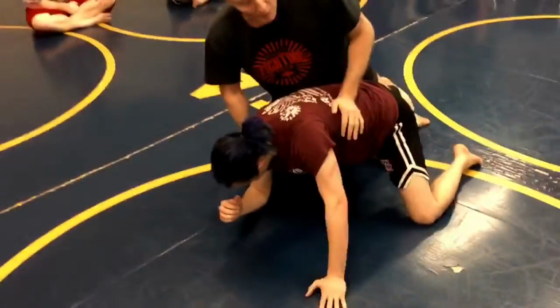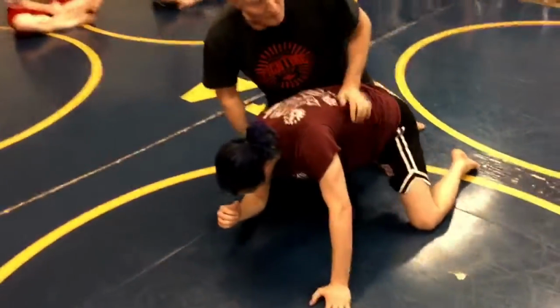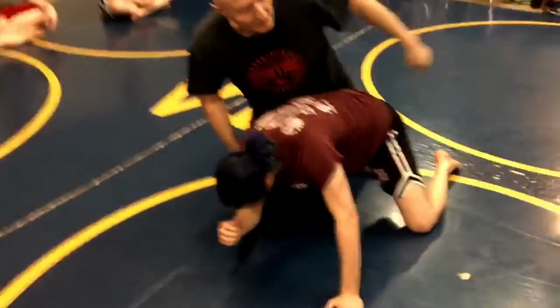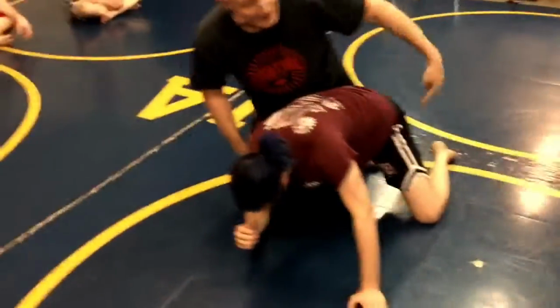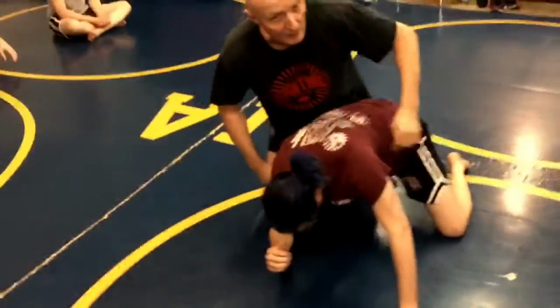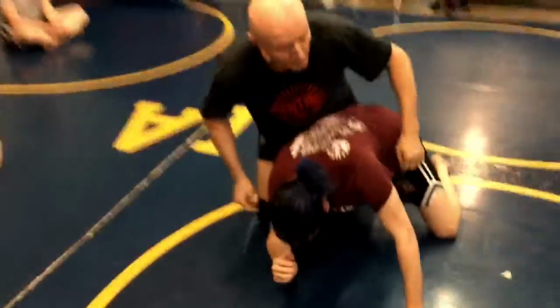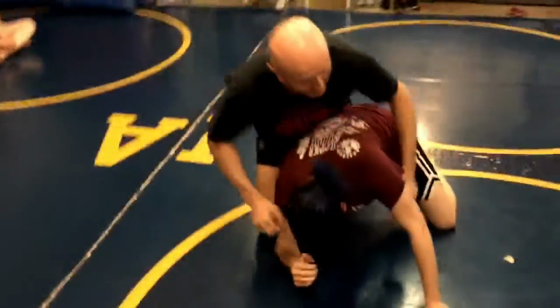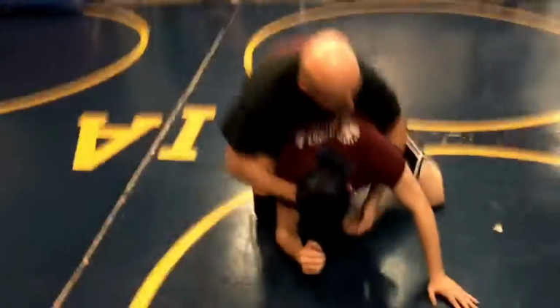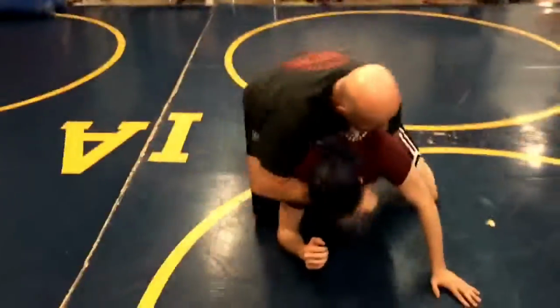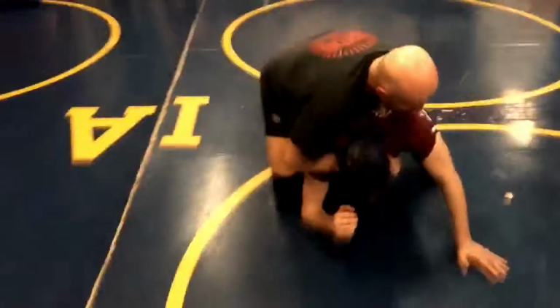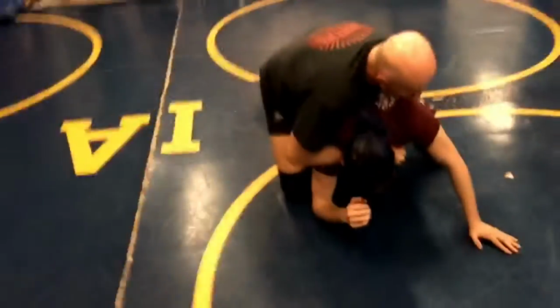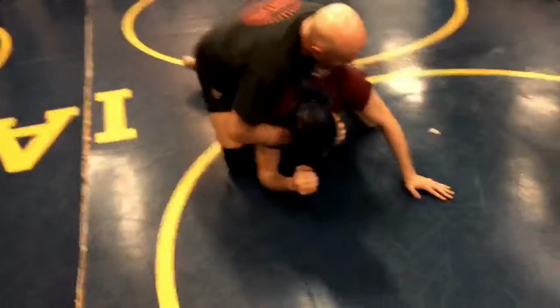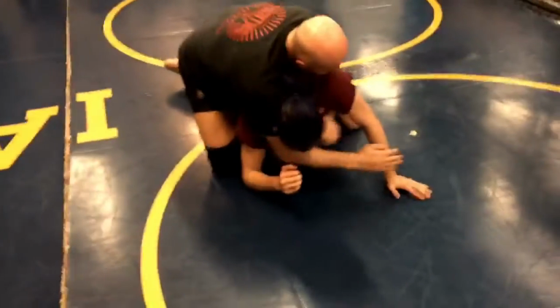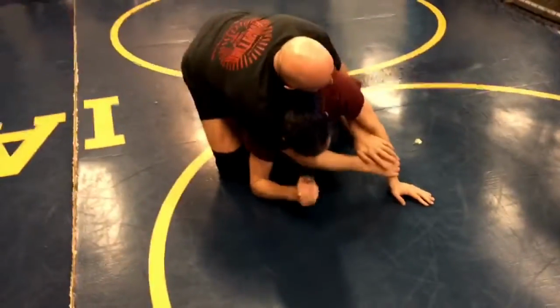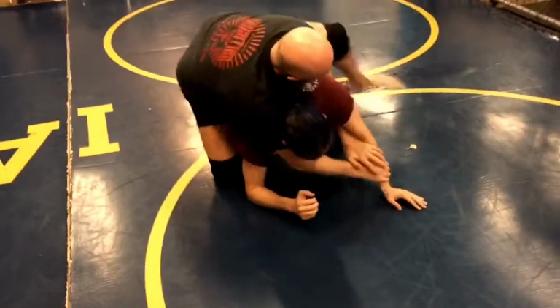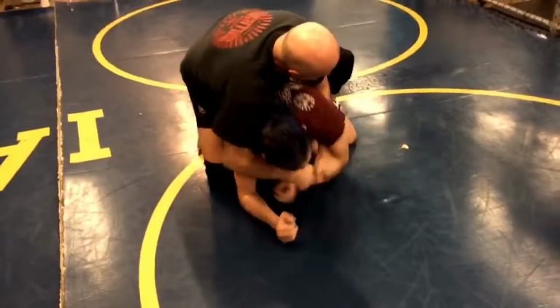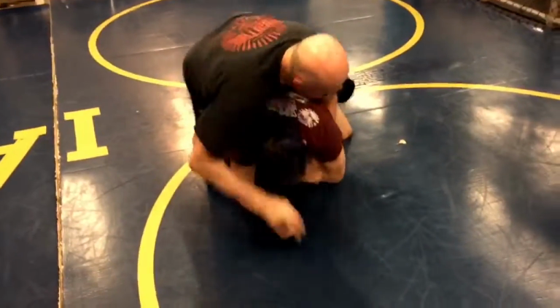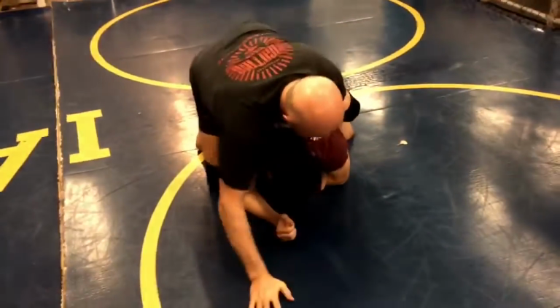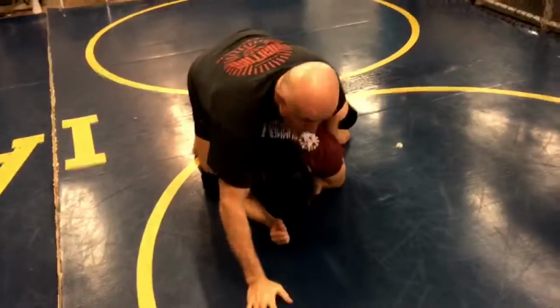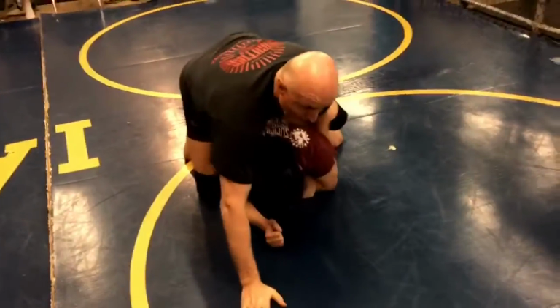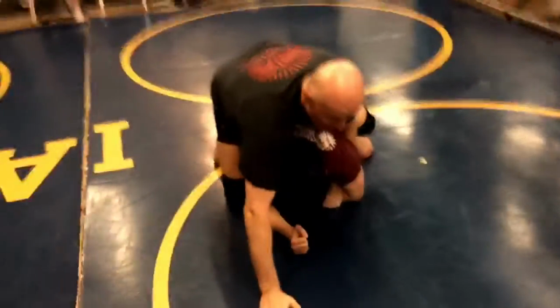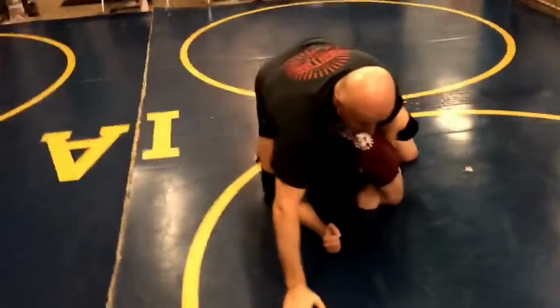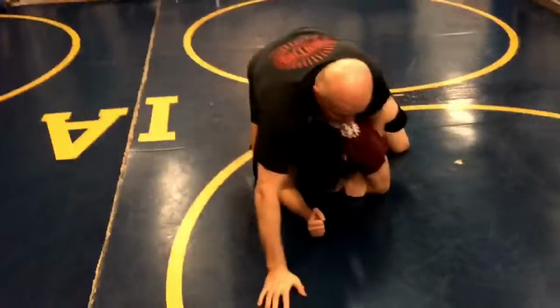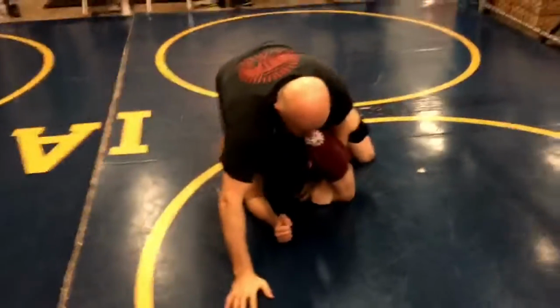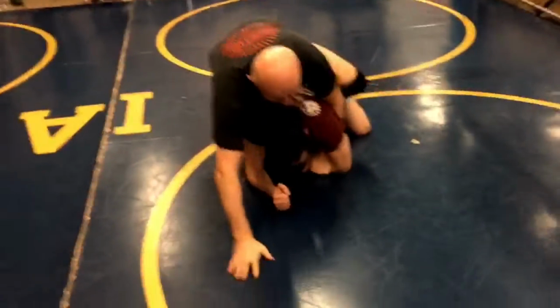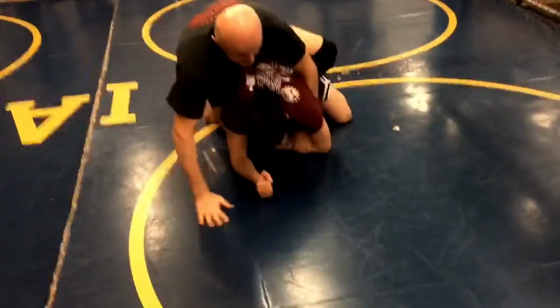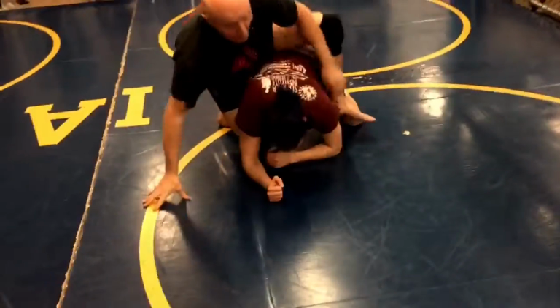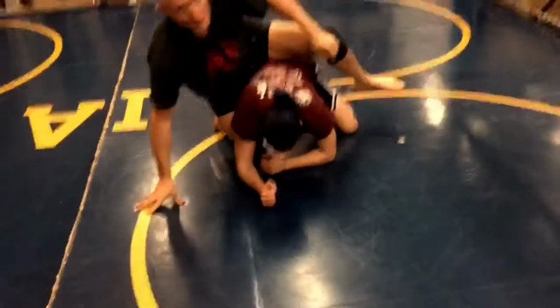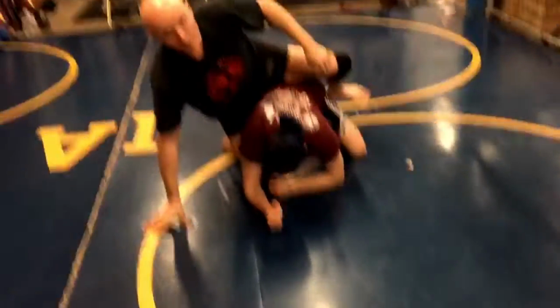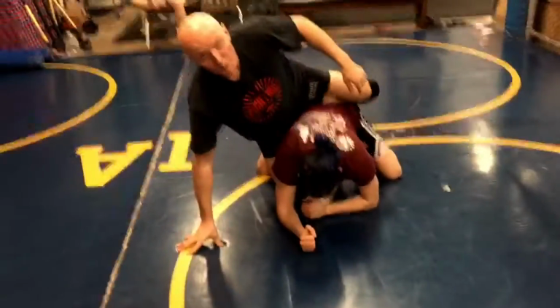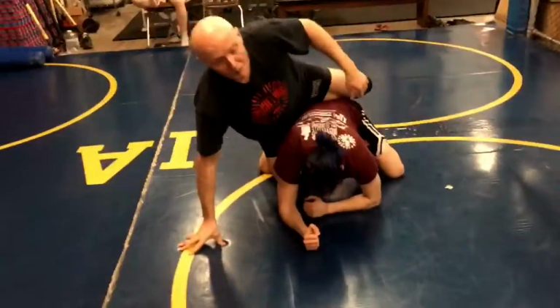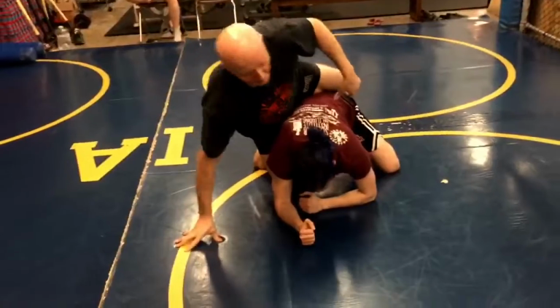So what remains is to get the left hook in. From here I can collapse the arm and get my other hook in, so it's a quick trip to his back.